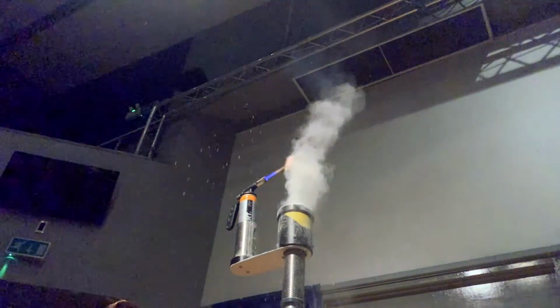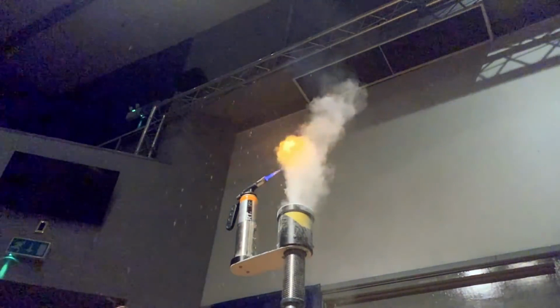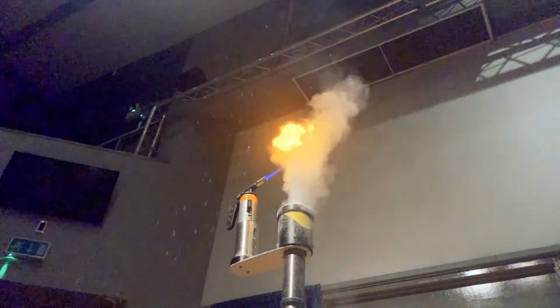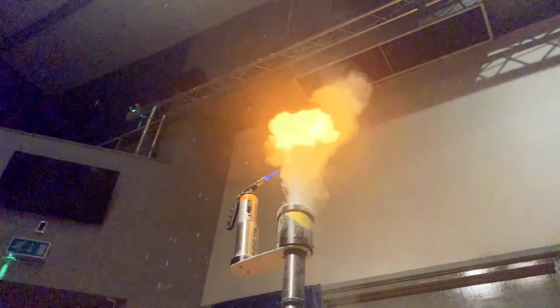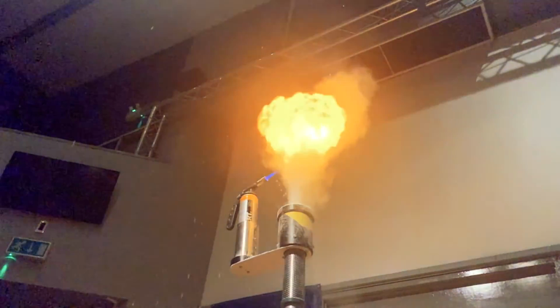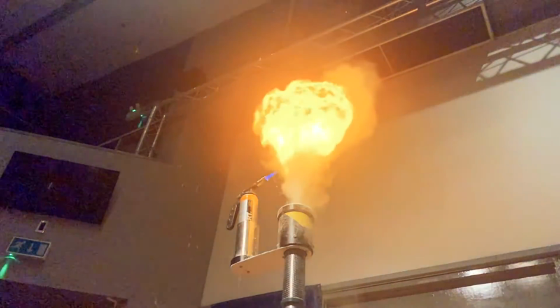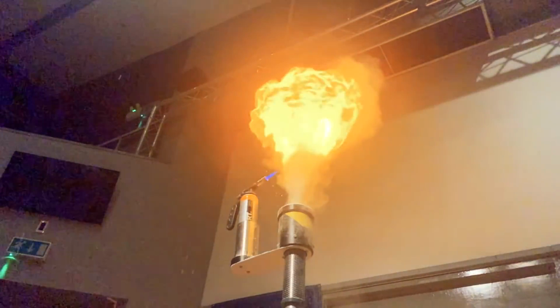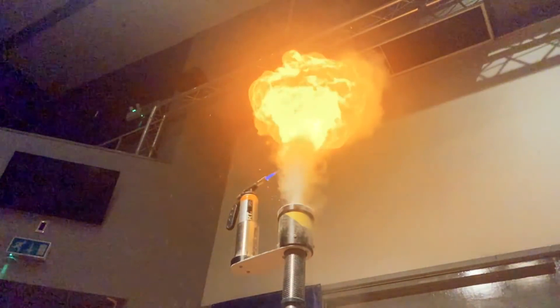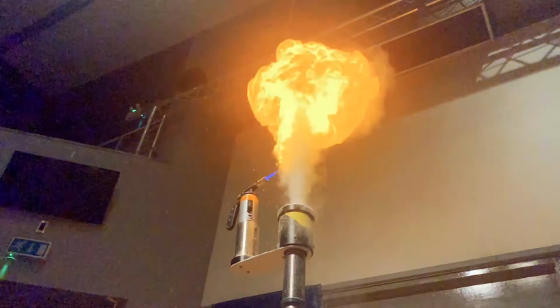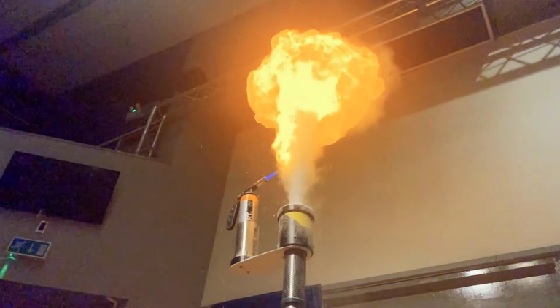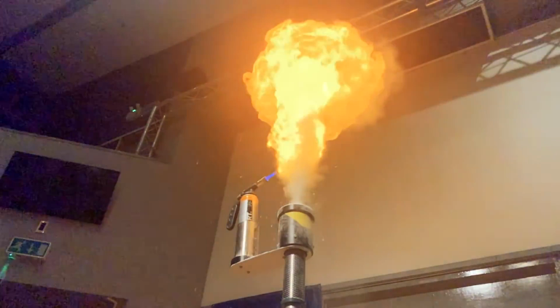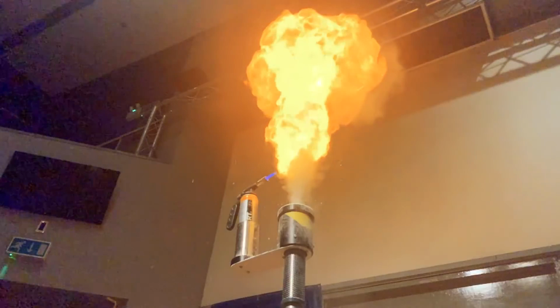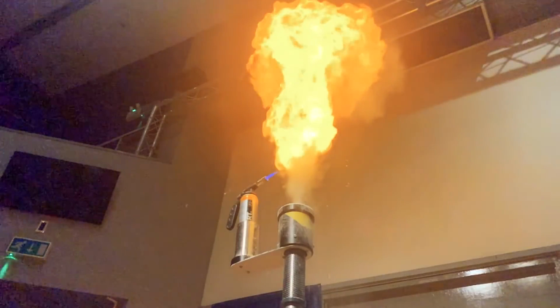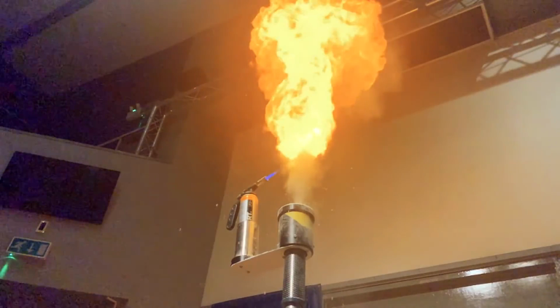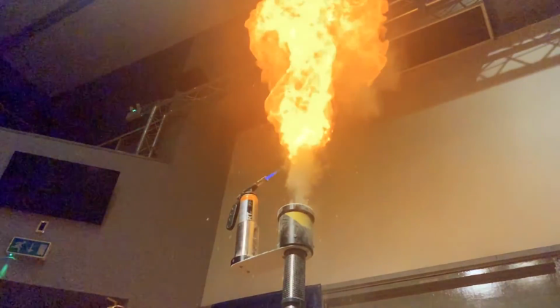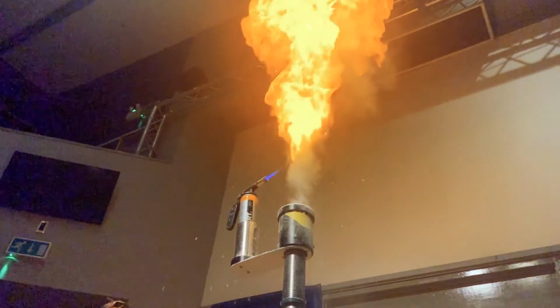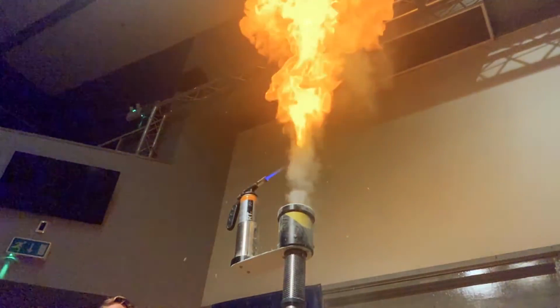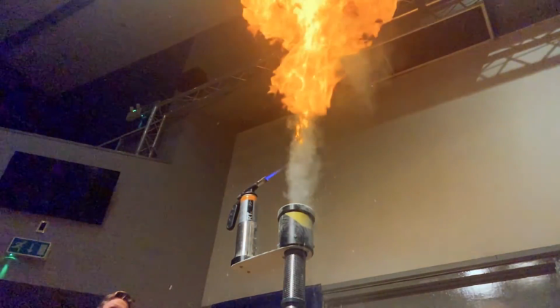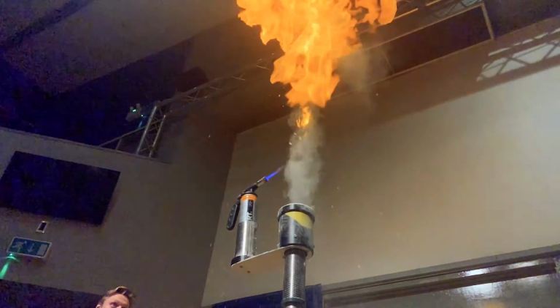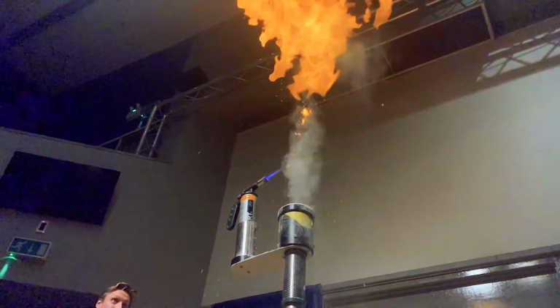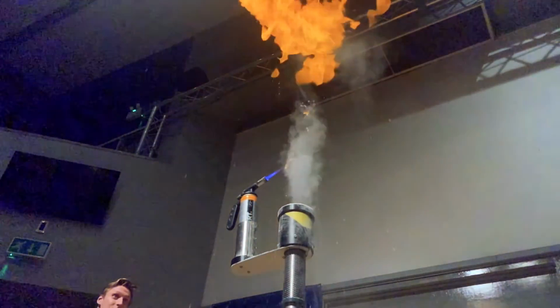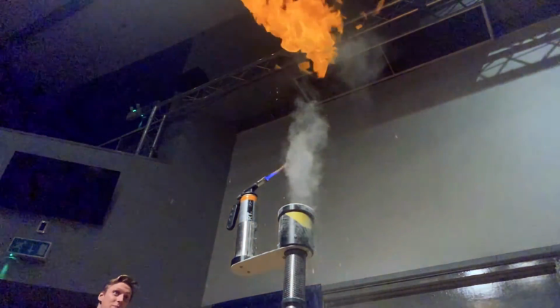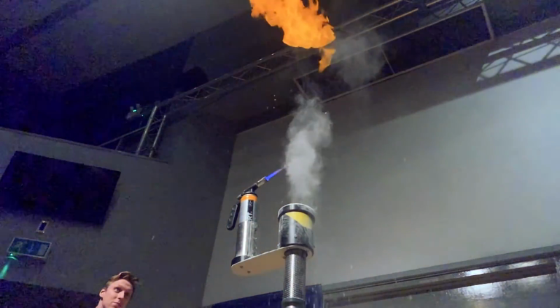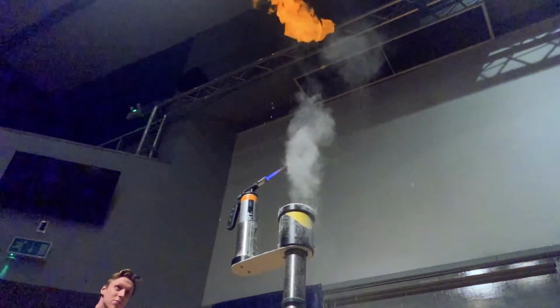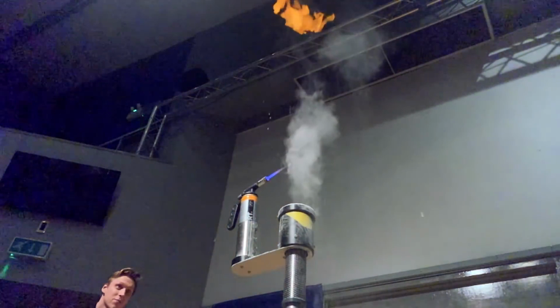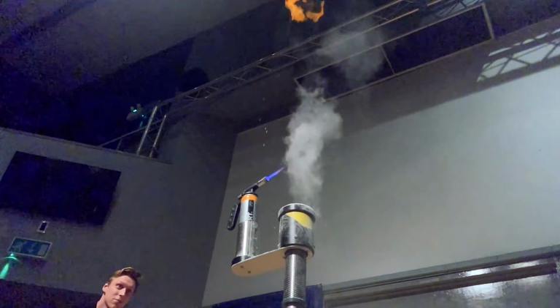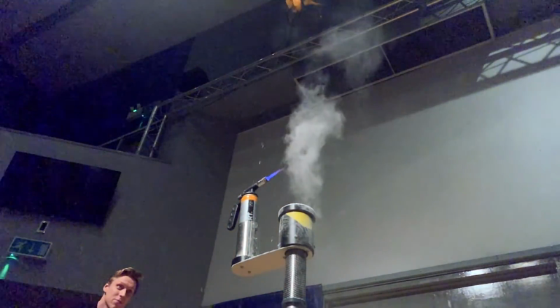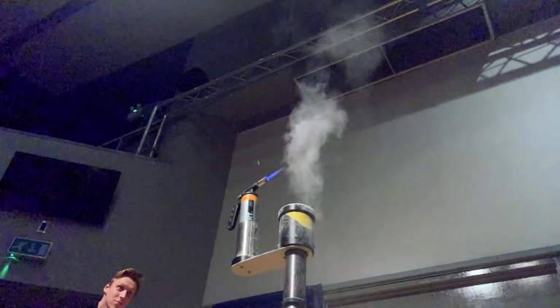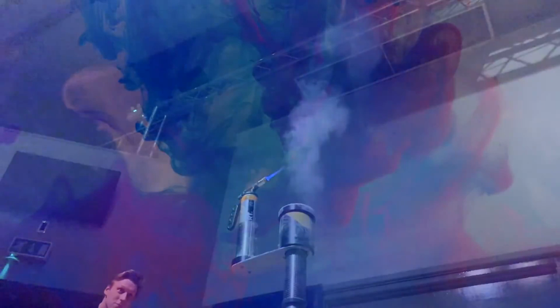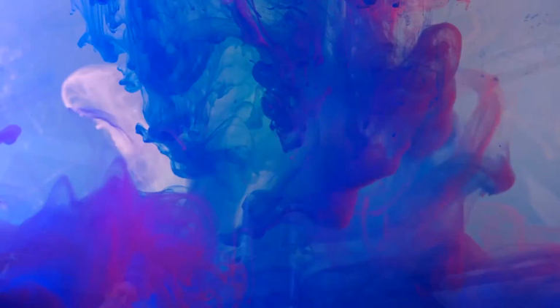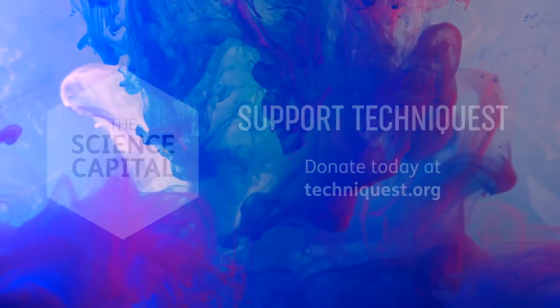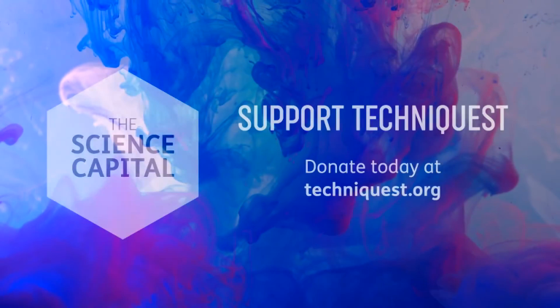Now remember, please don't play with fire, but I do recommend eating custard. We'll see you next time.